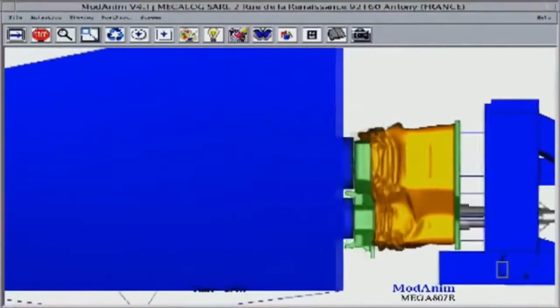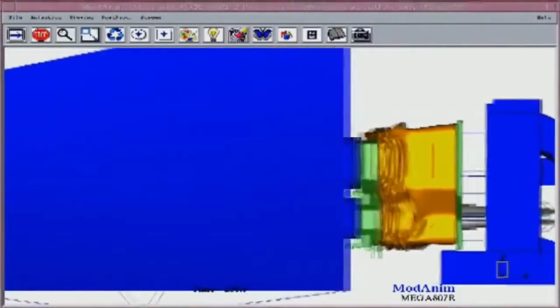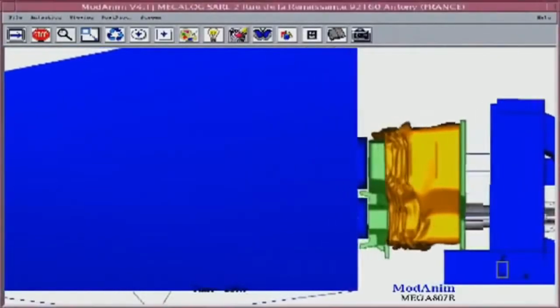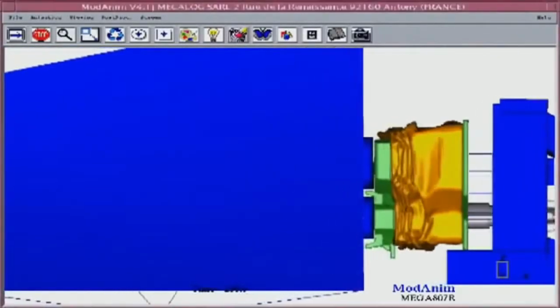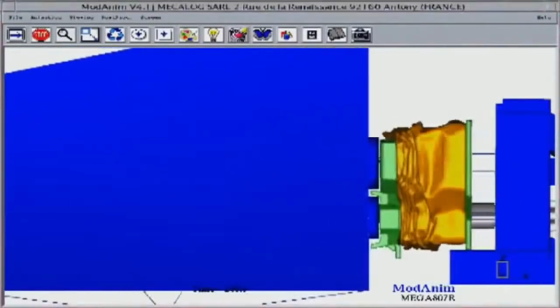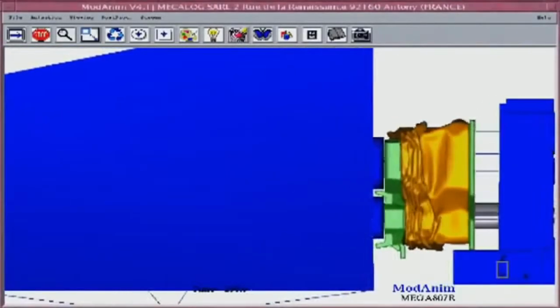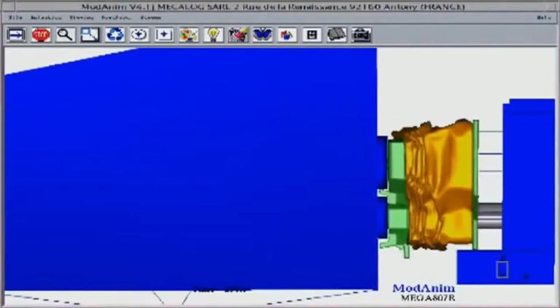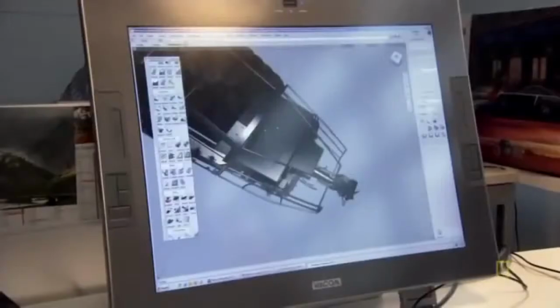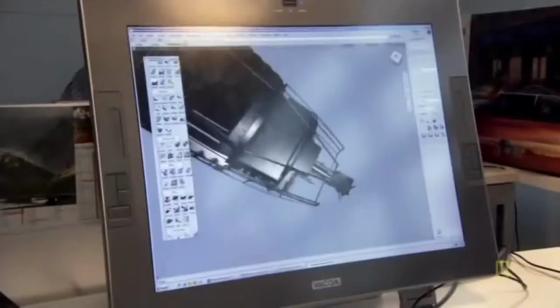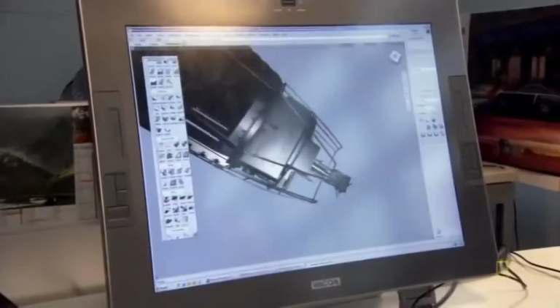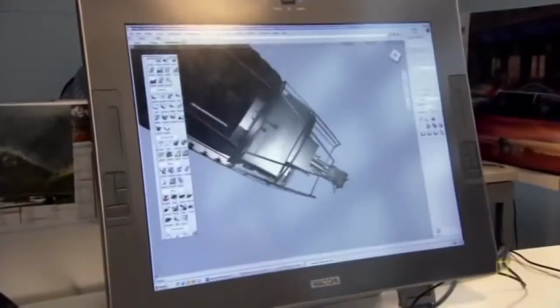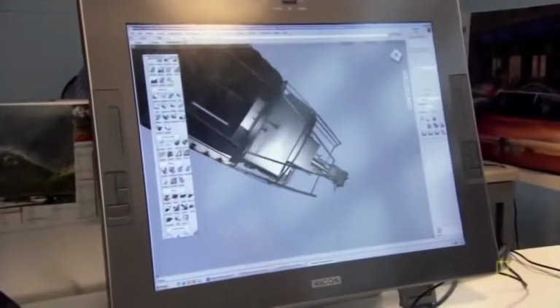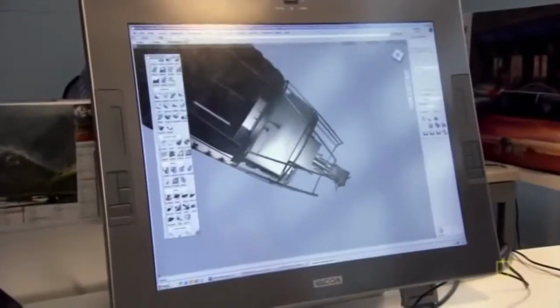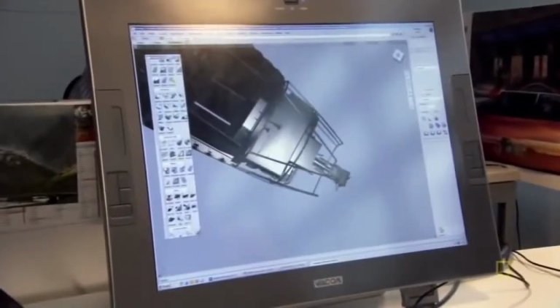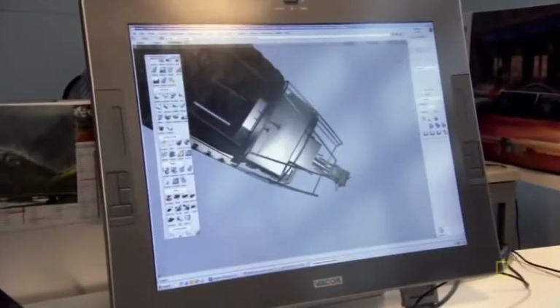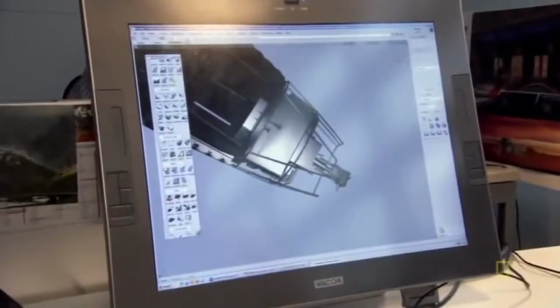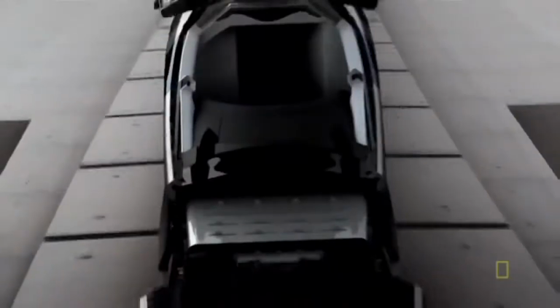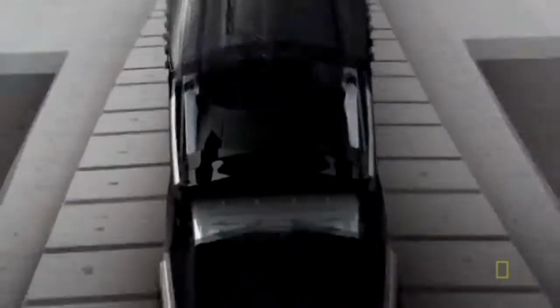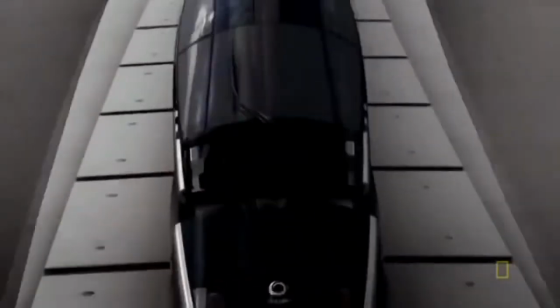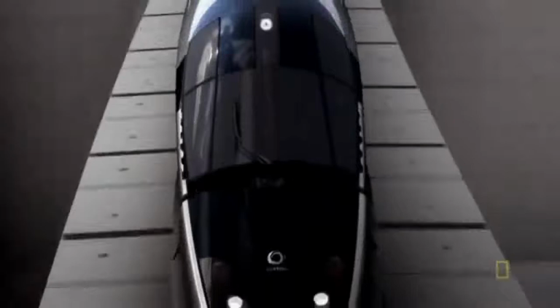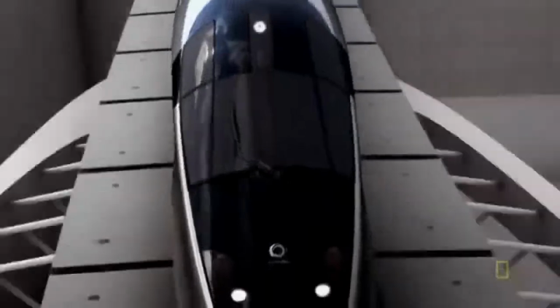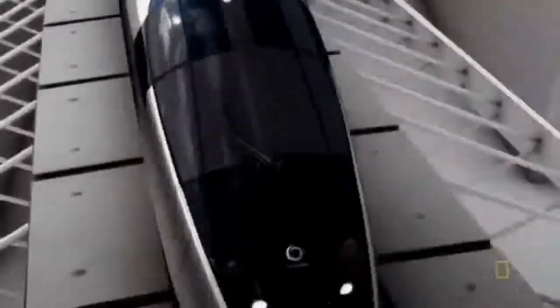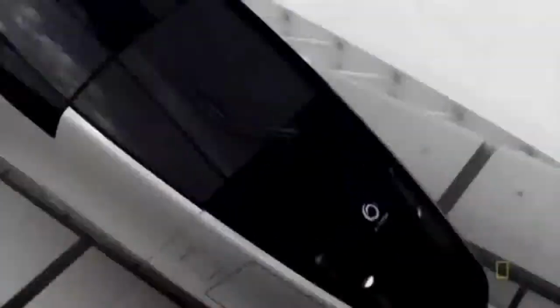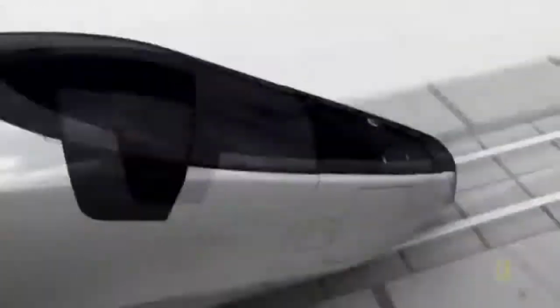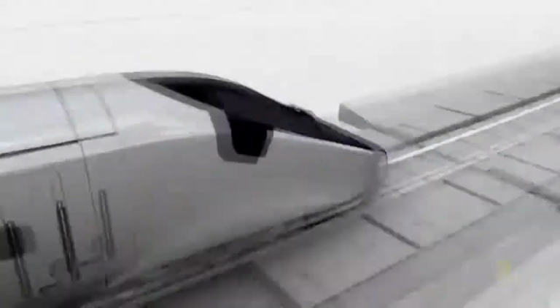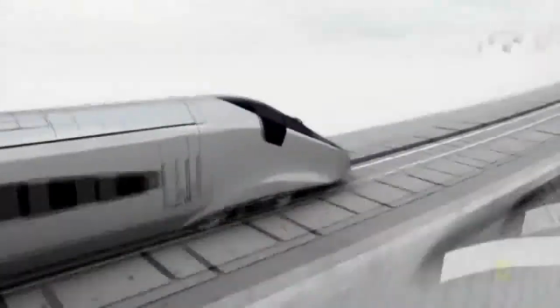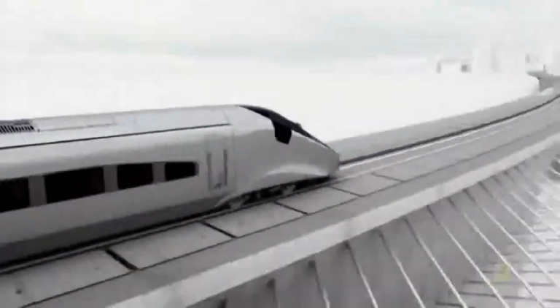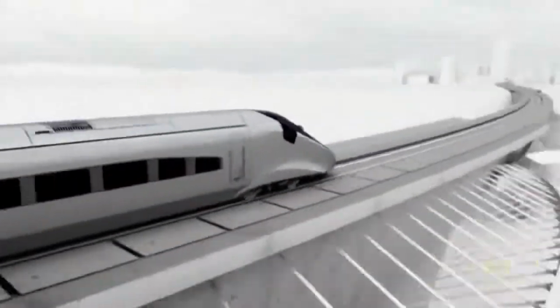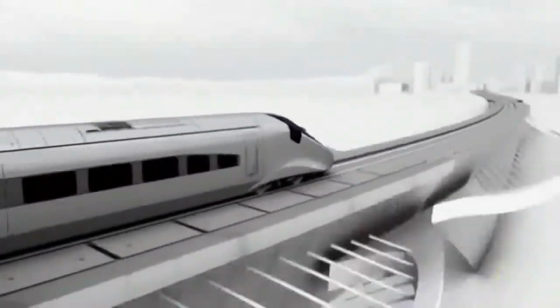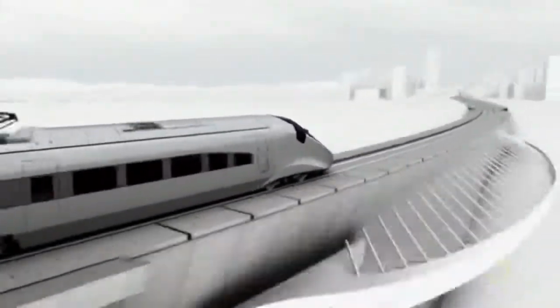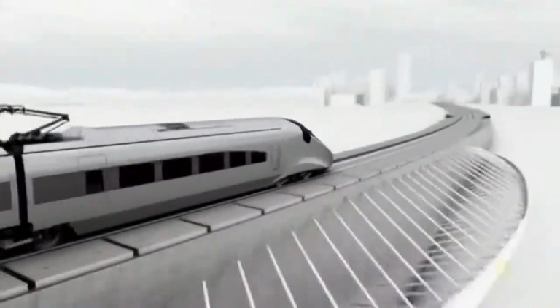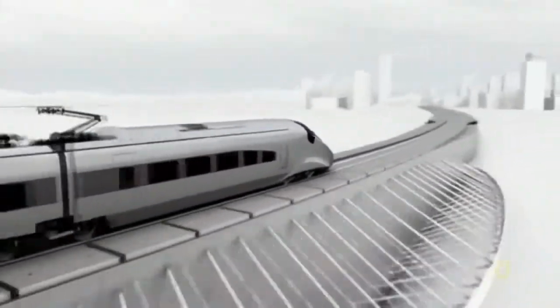With all the winning designs in place, the new AGV train is ready for construction.